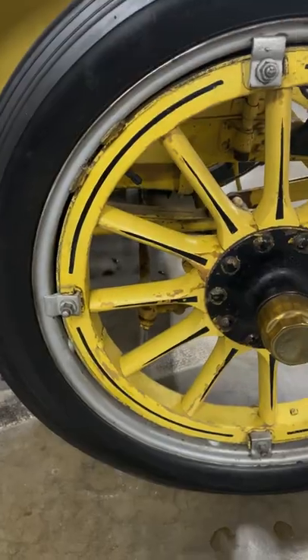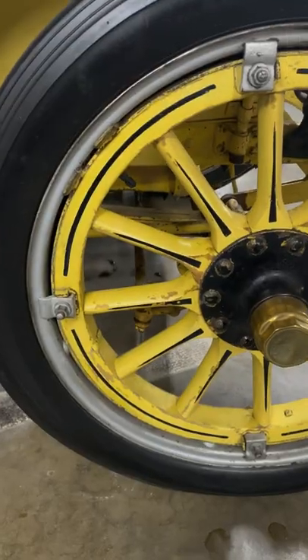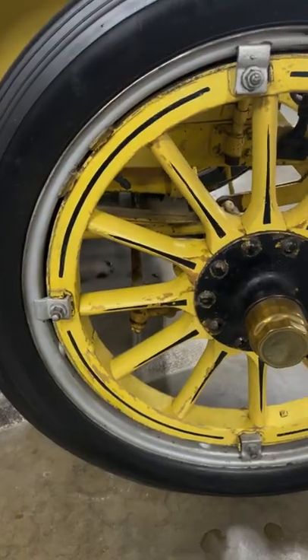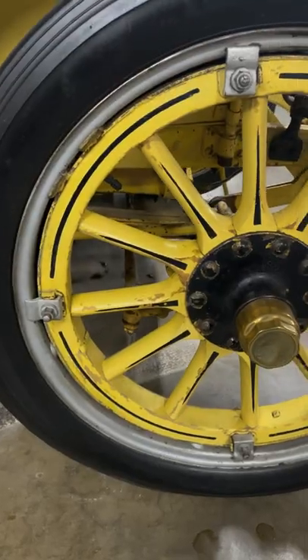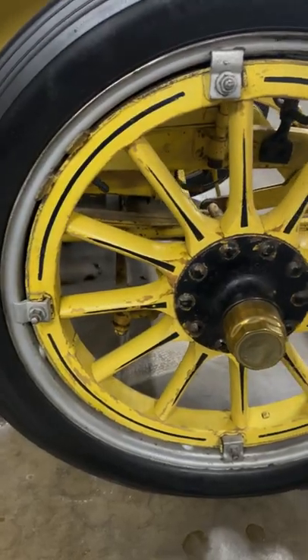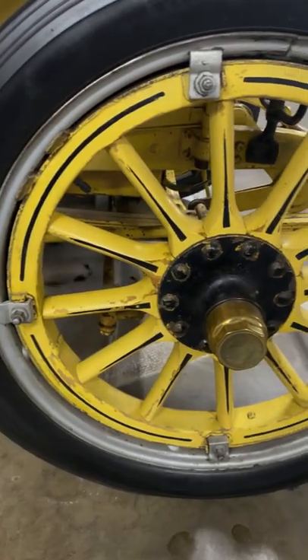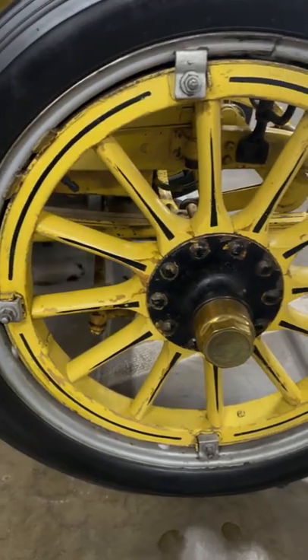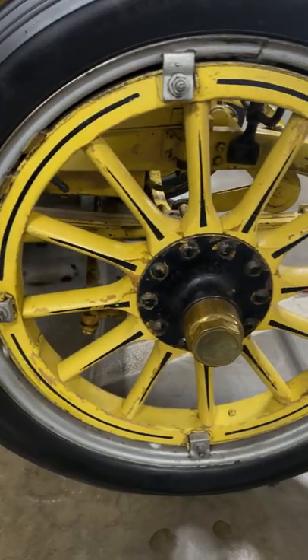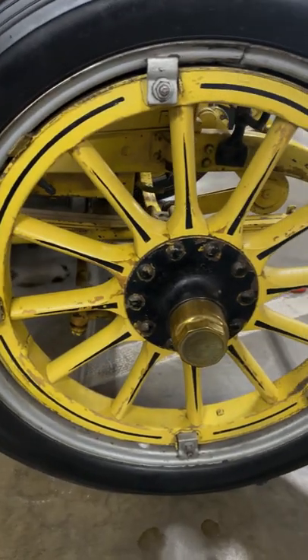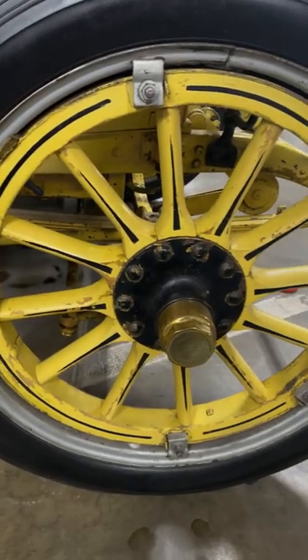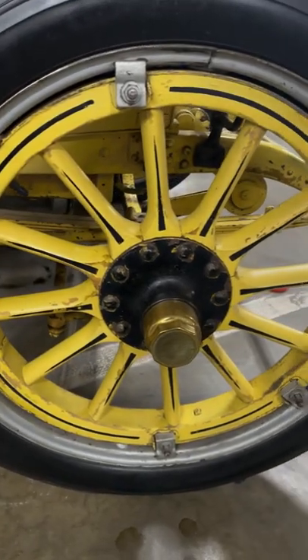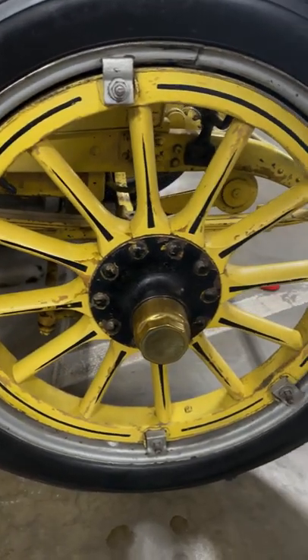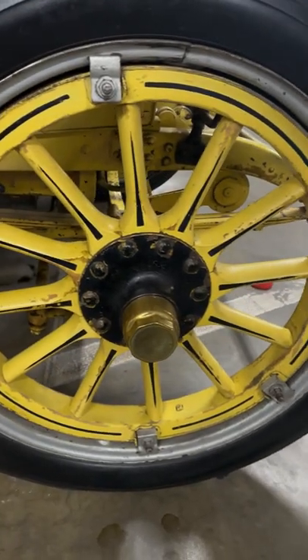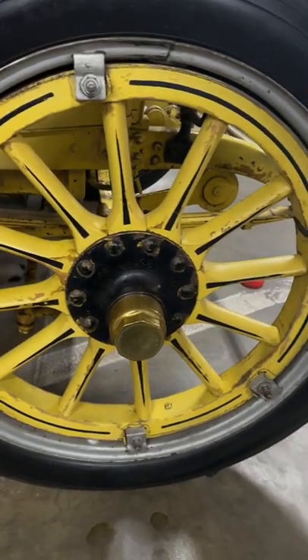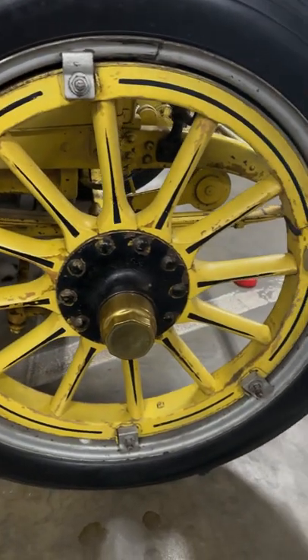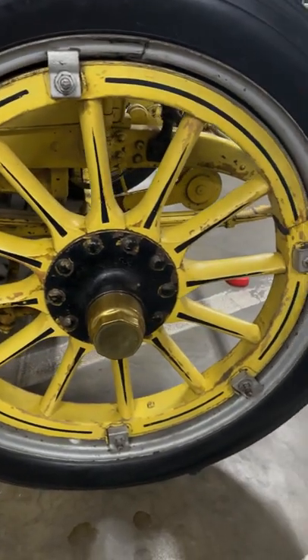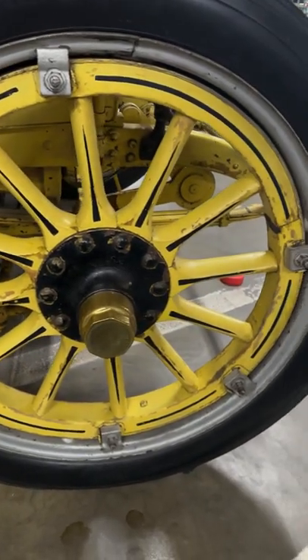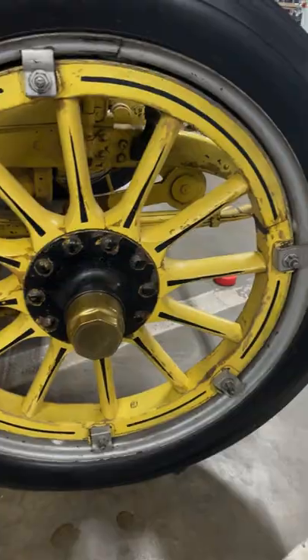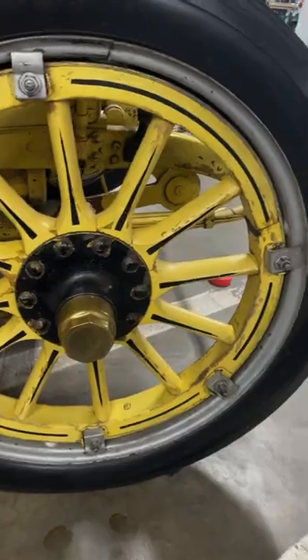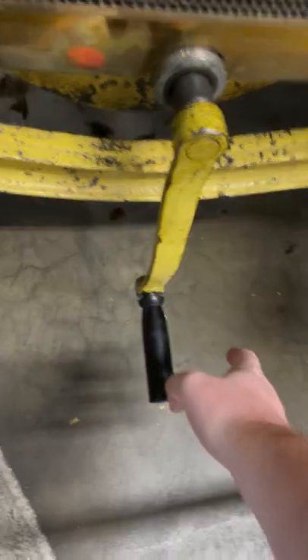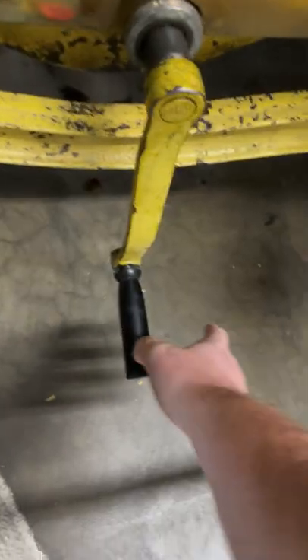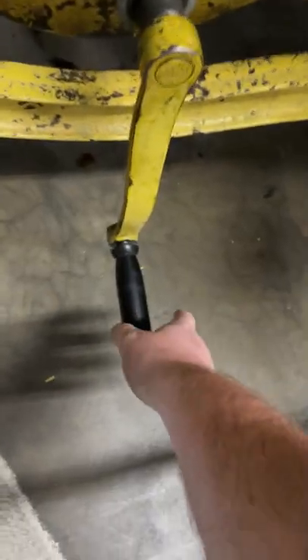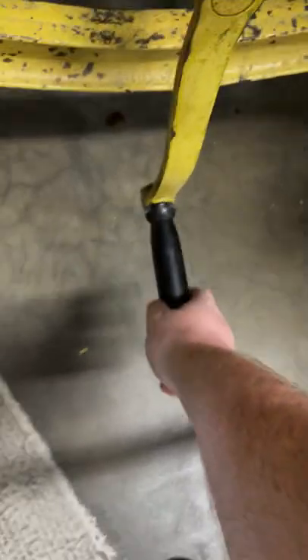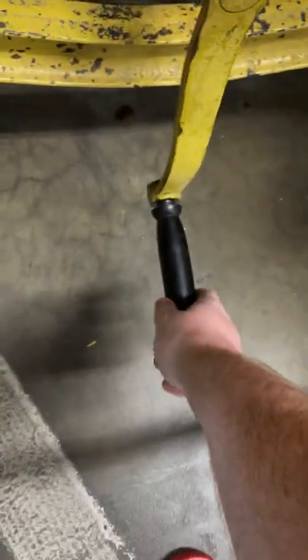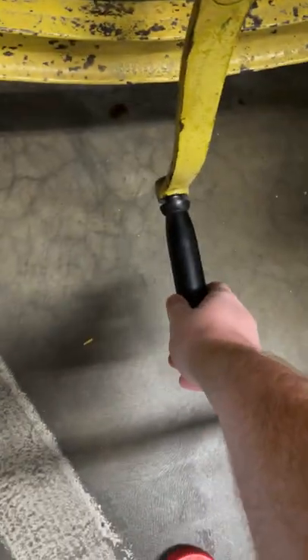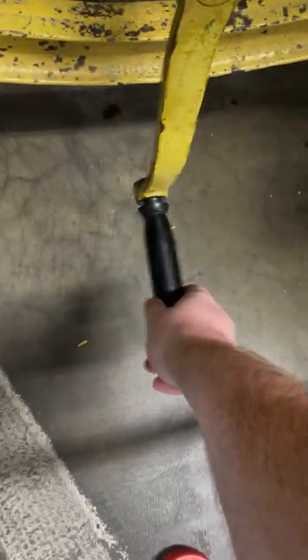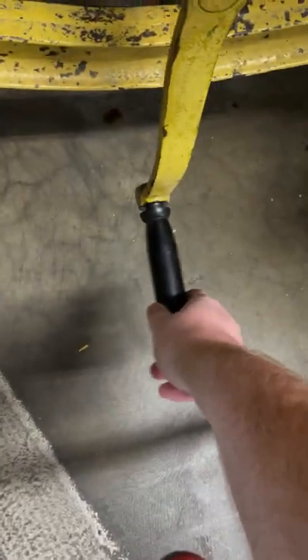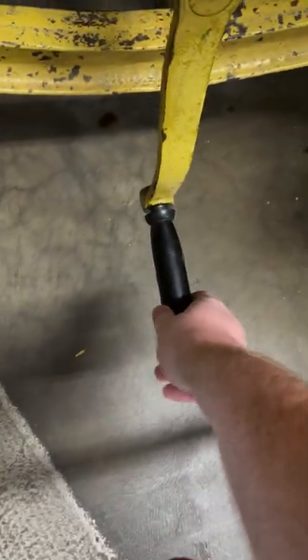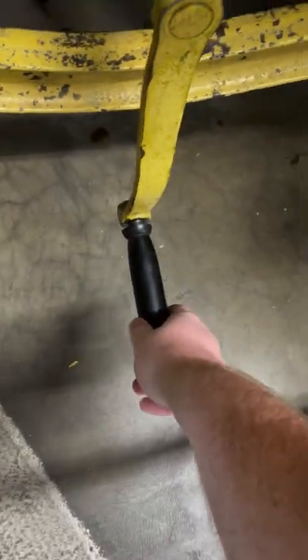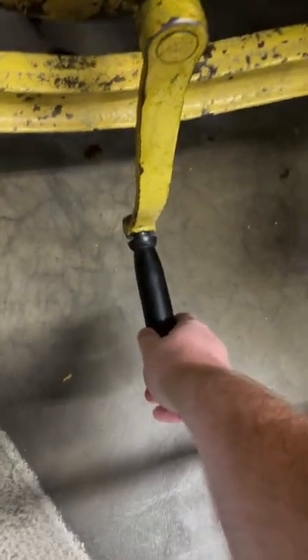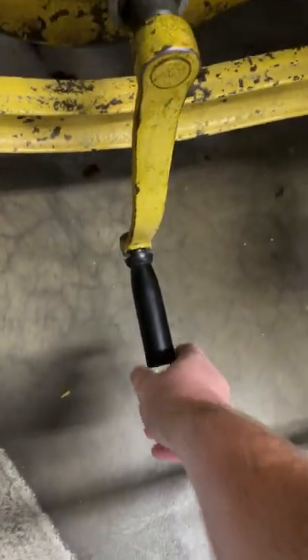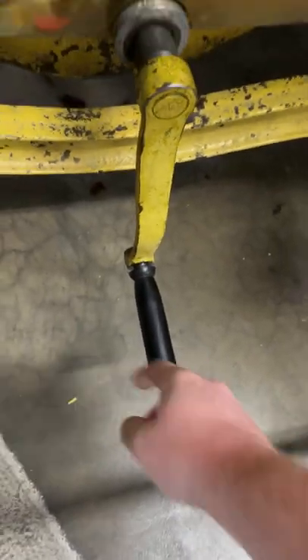Not to mention it has wooden wheels — going 90 miles an hour on these would be absolutely terrifying. And it's a crank start, check it out.